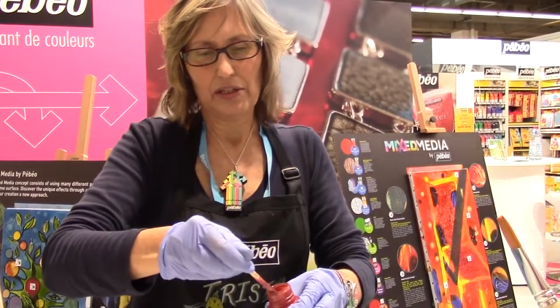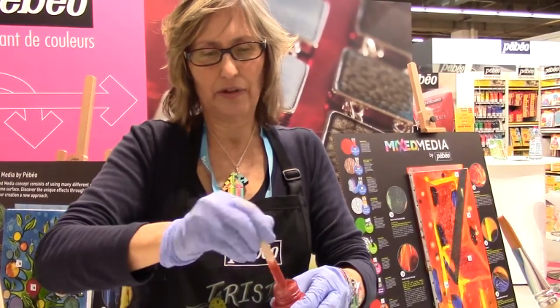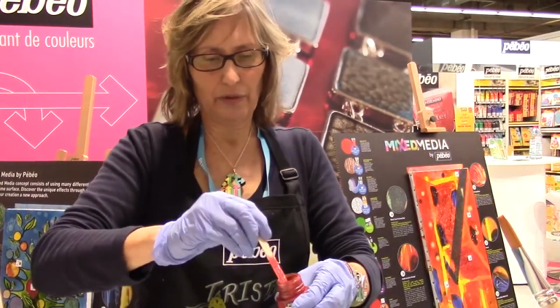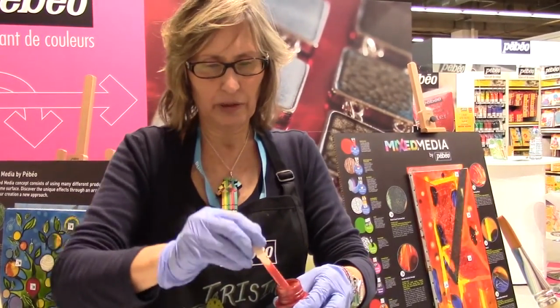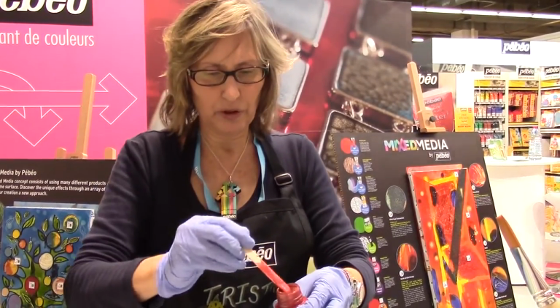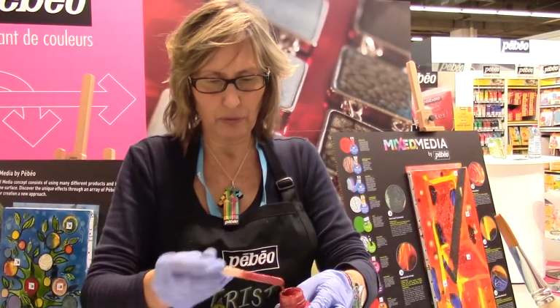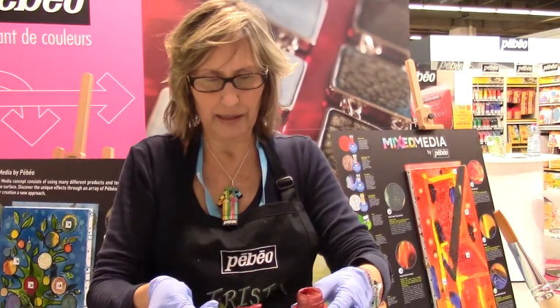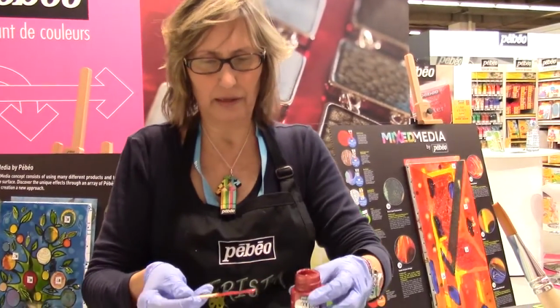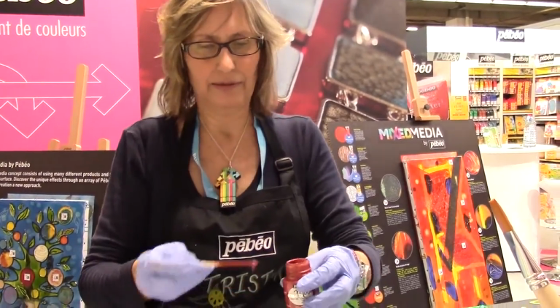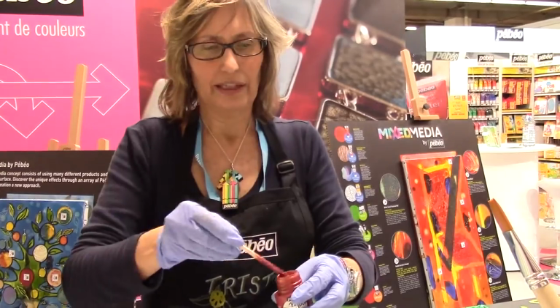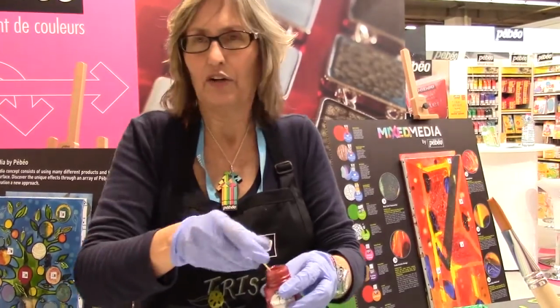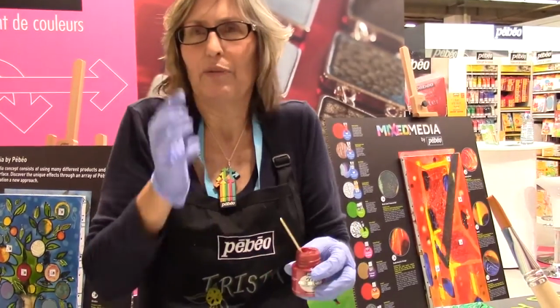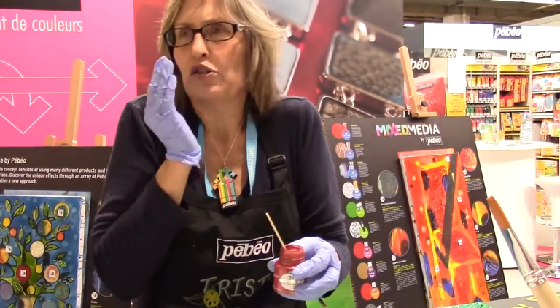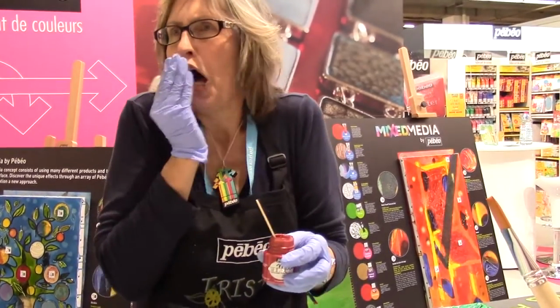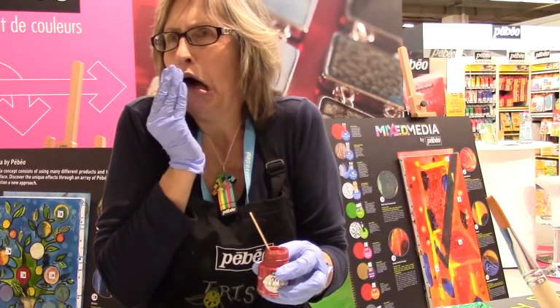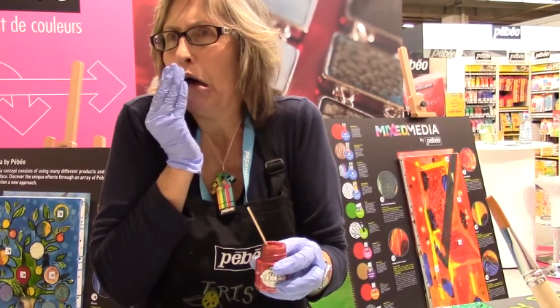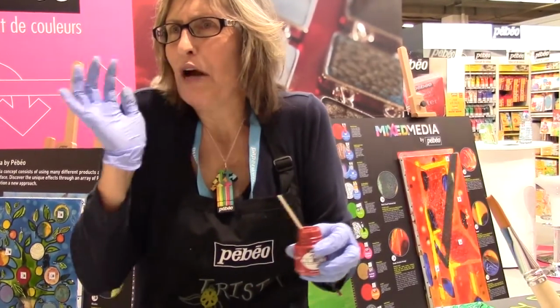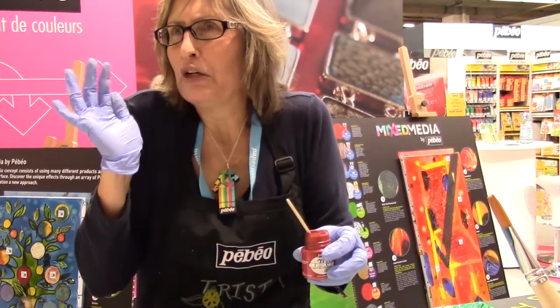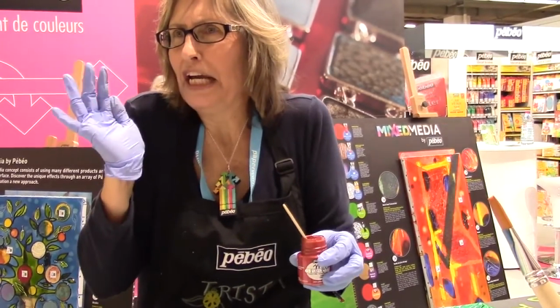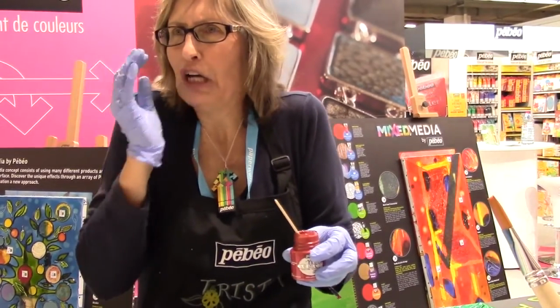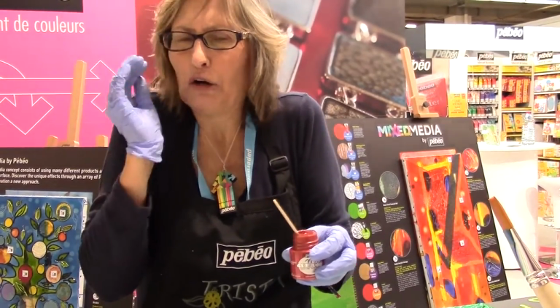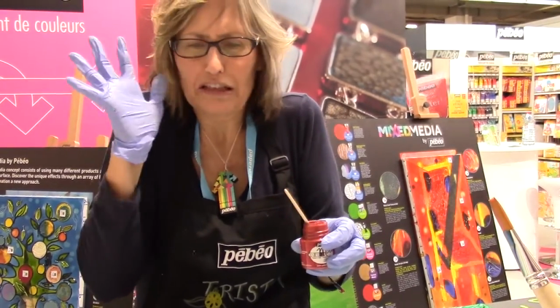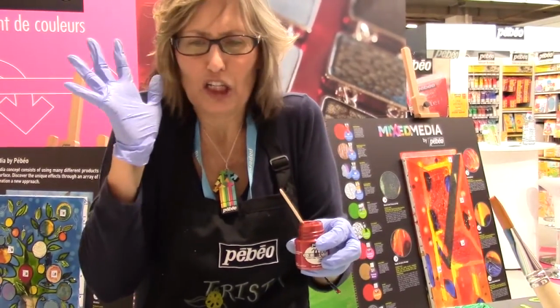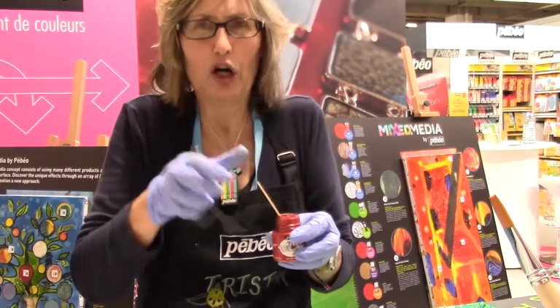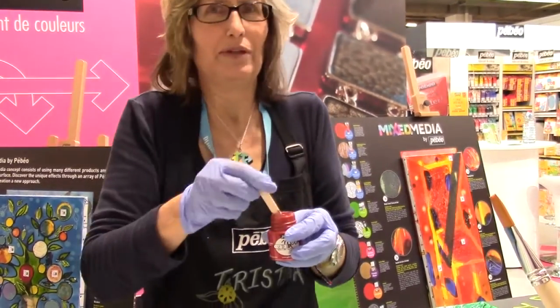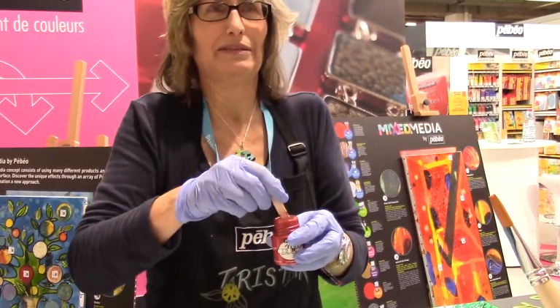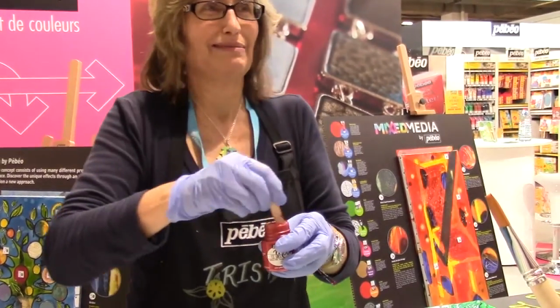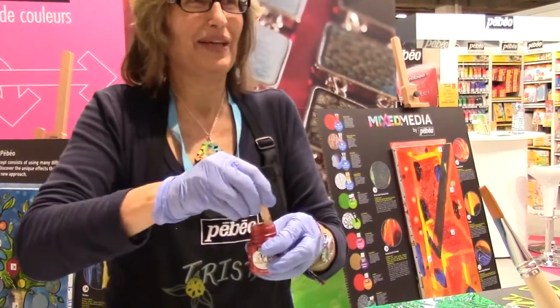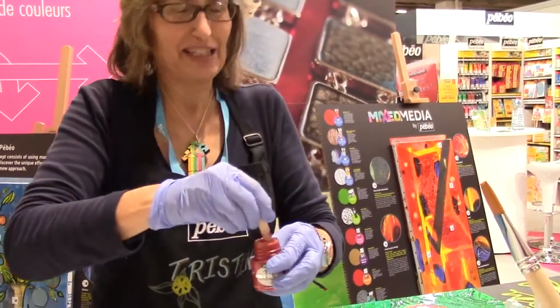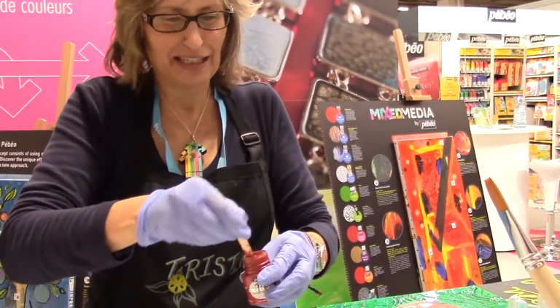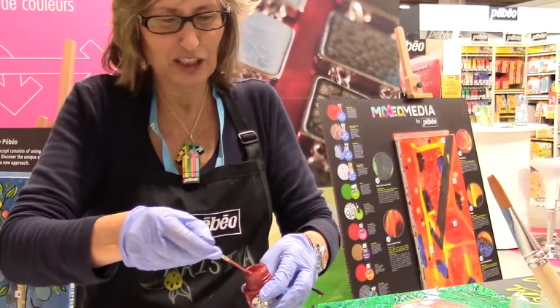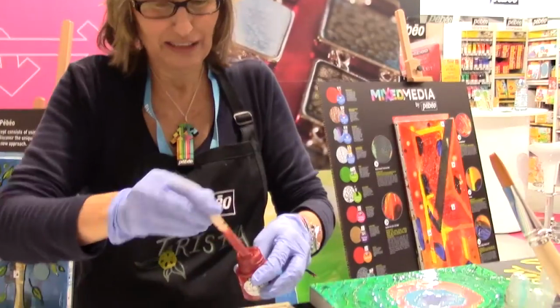So now we're going to pour the red in, and everybody goes, 'Red and green! It's going to look horrible!' But this is going to look good.